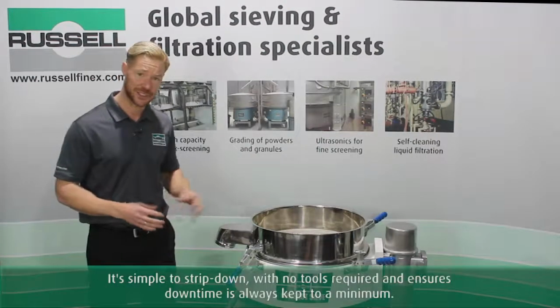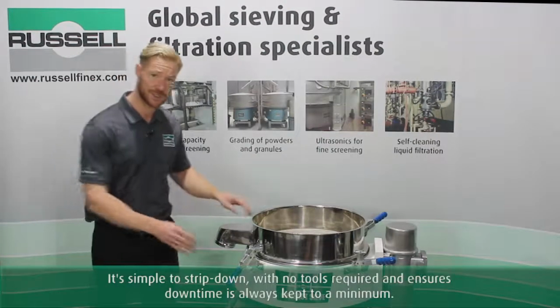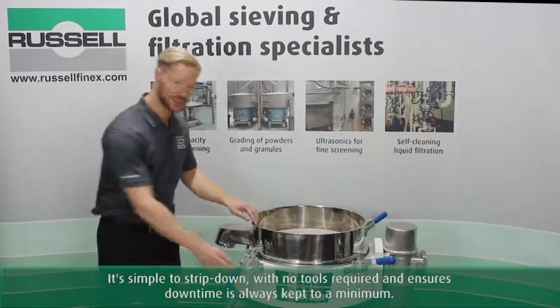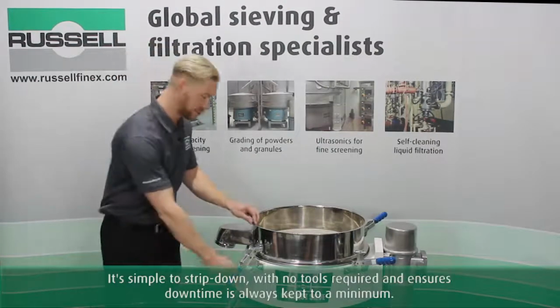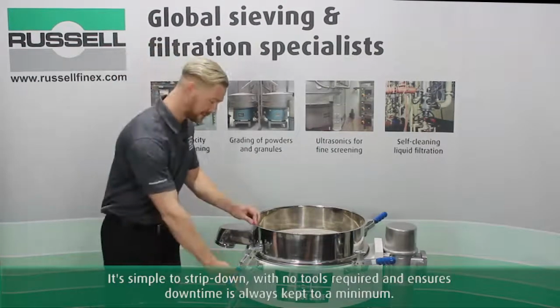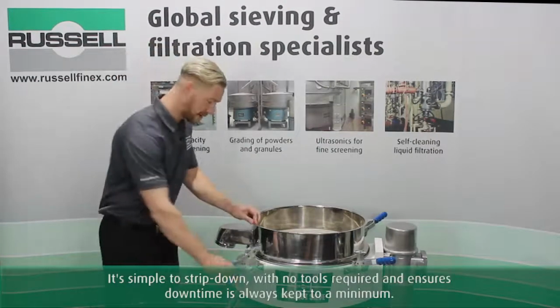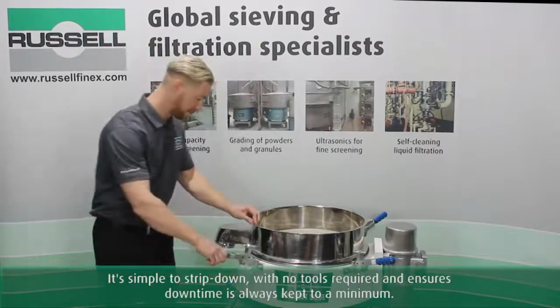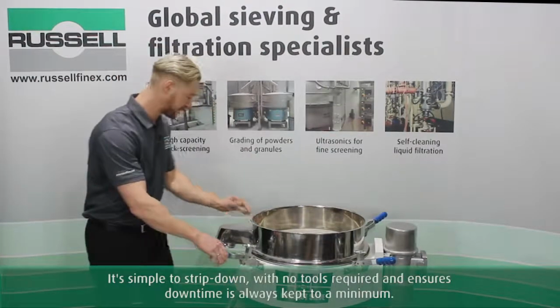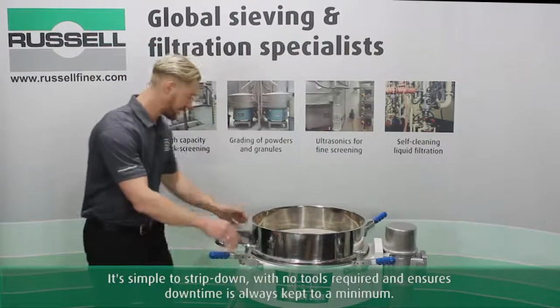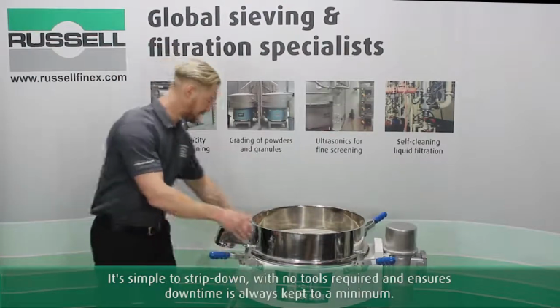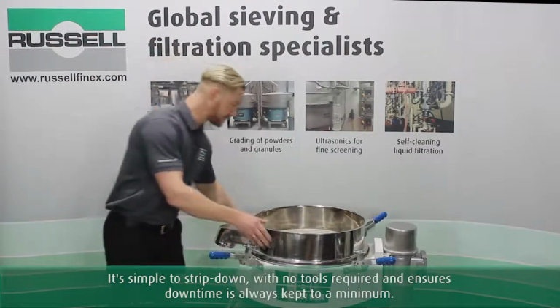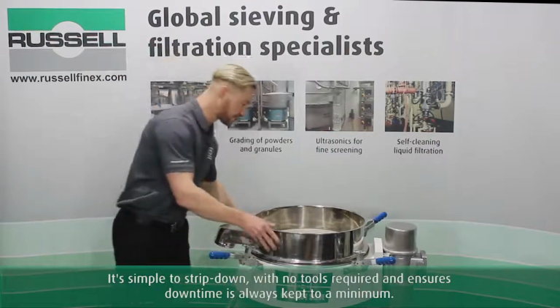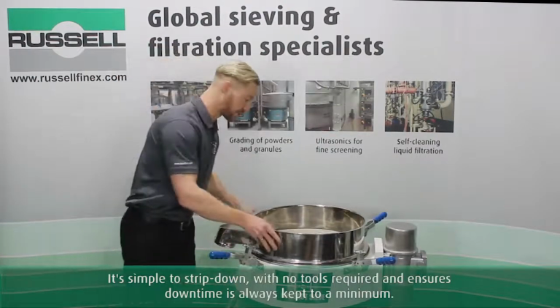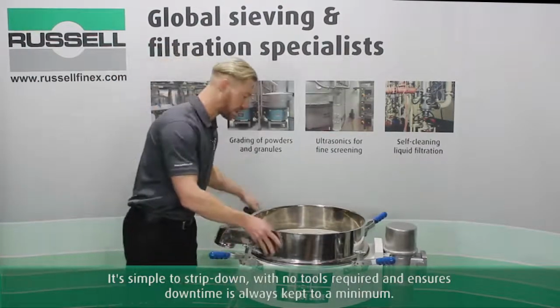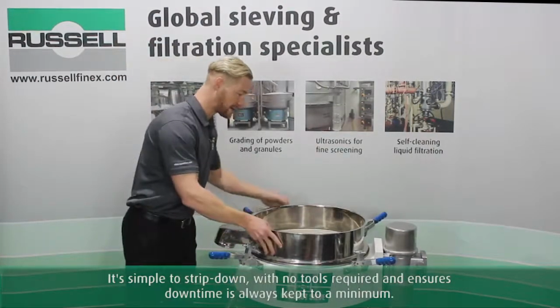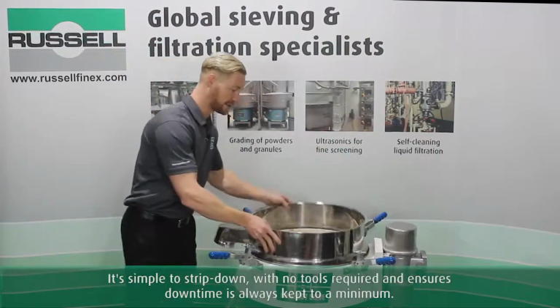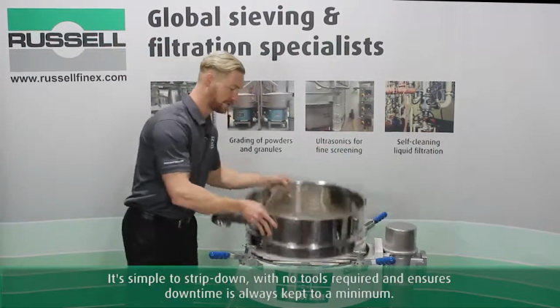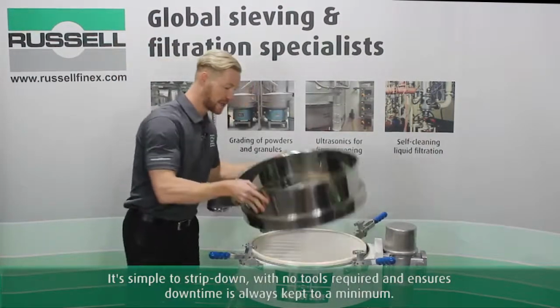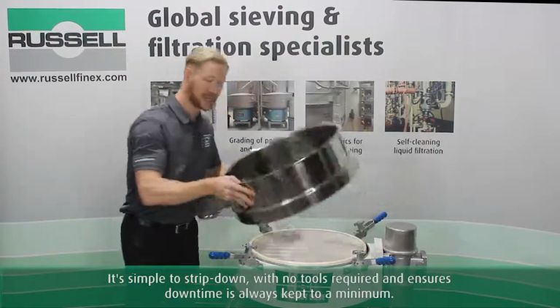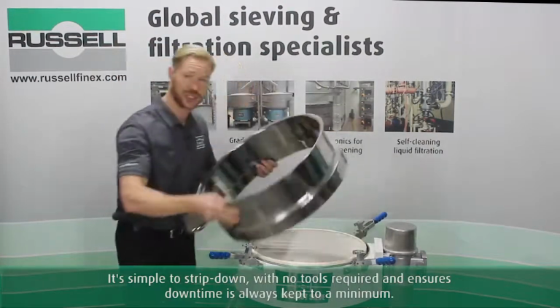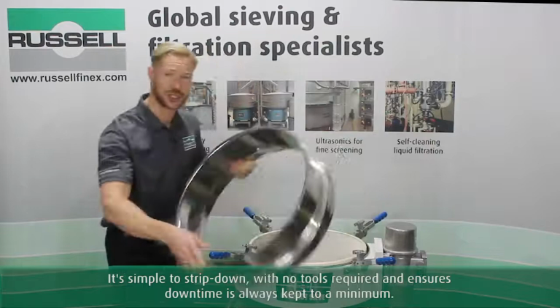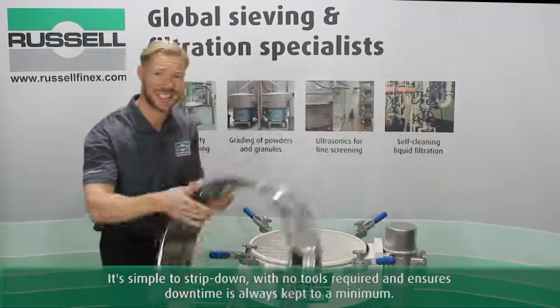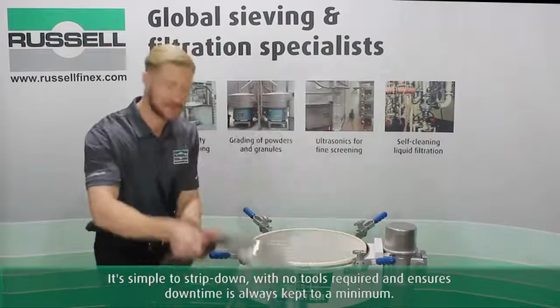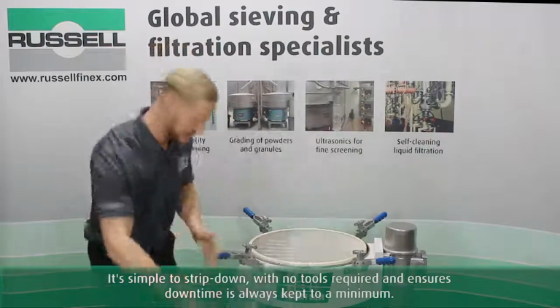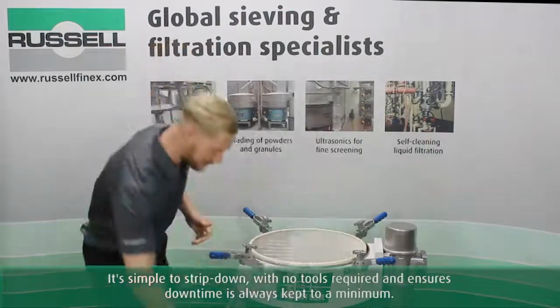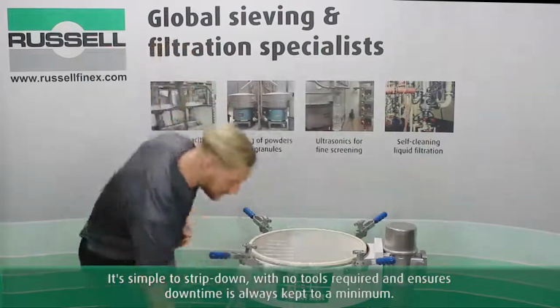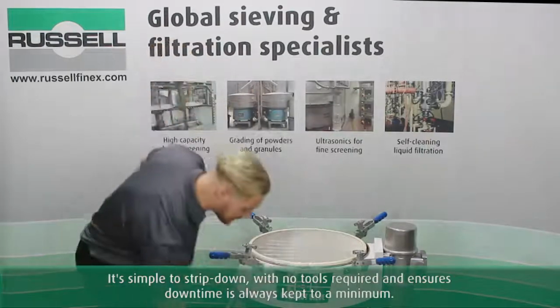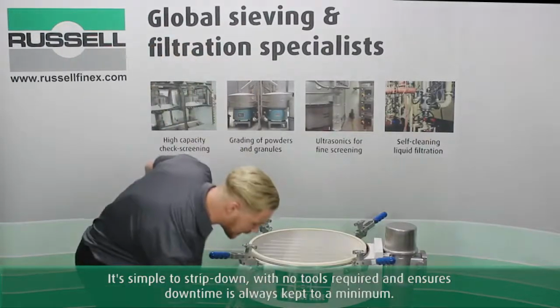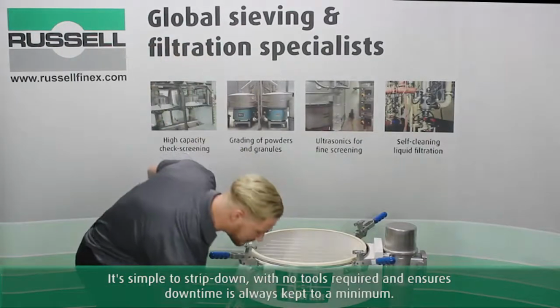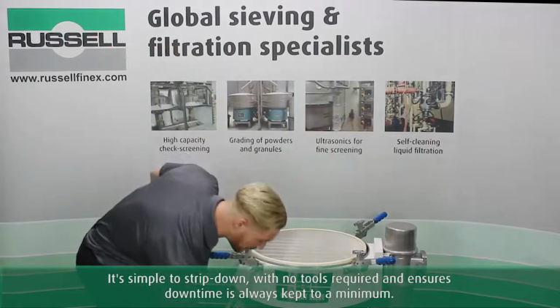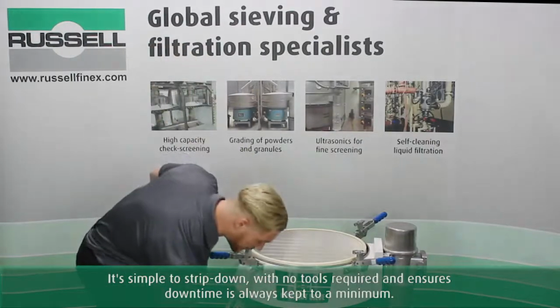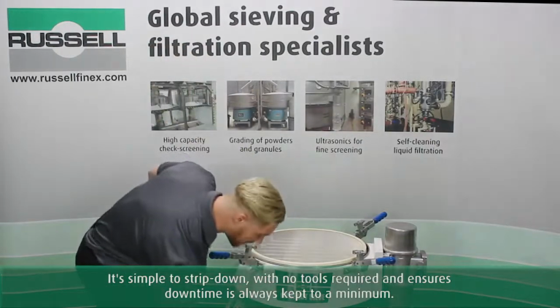It's simple to strip down — no tools required — and ensures downtime is always kept to the minimum.